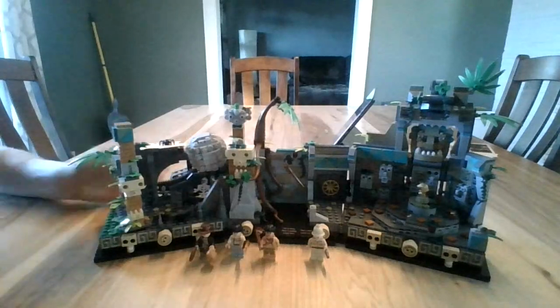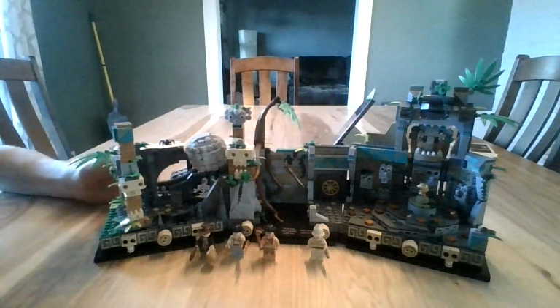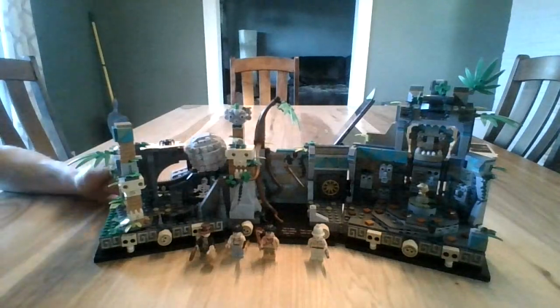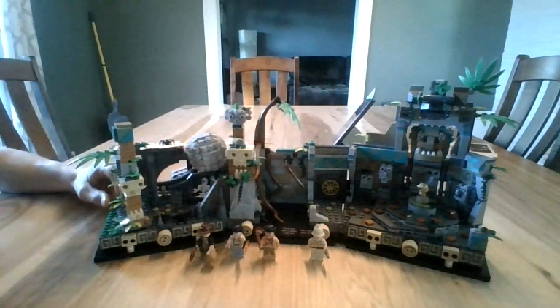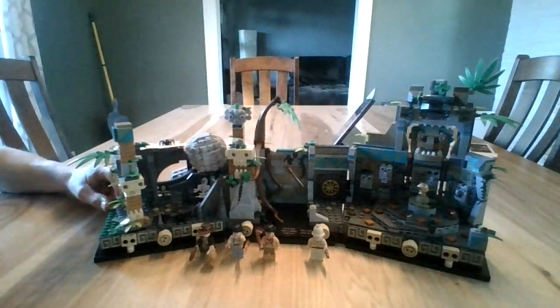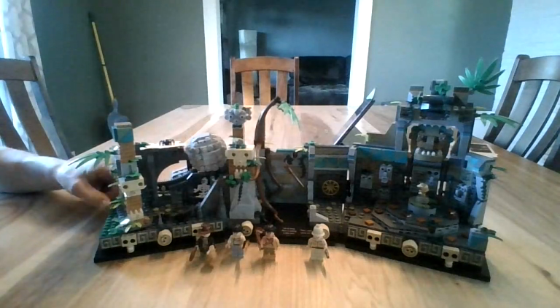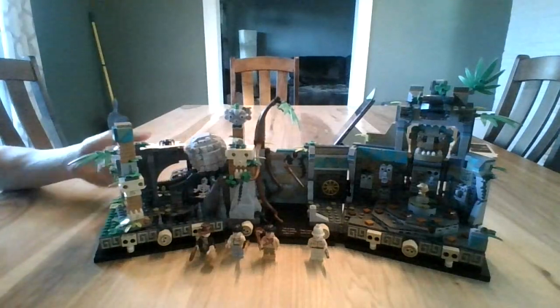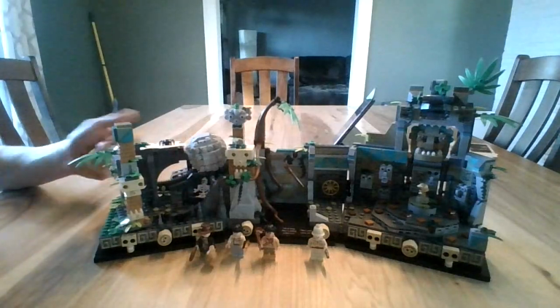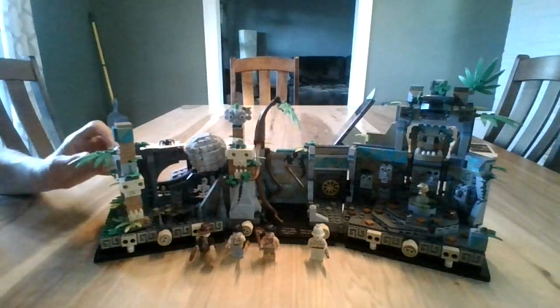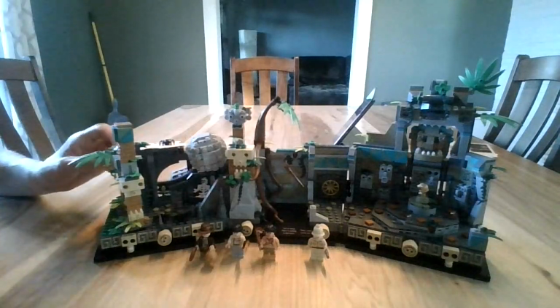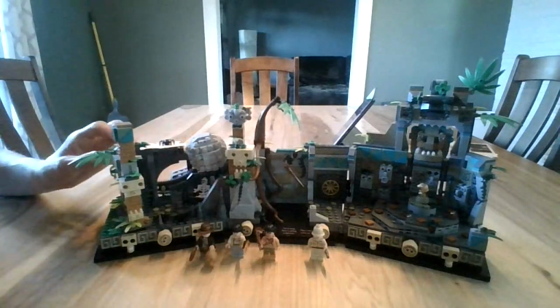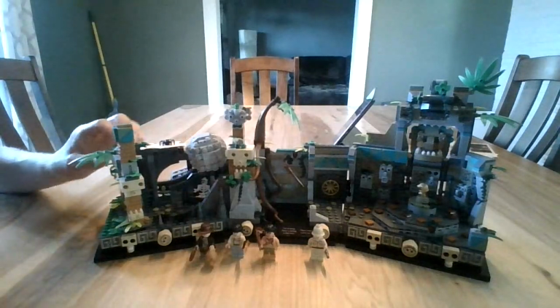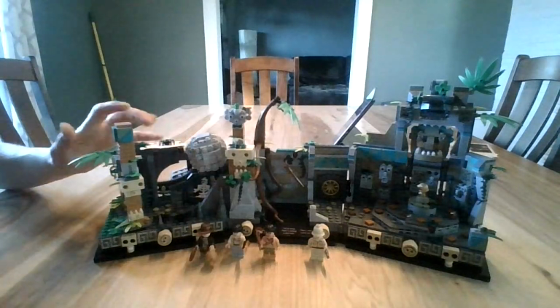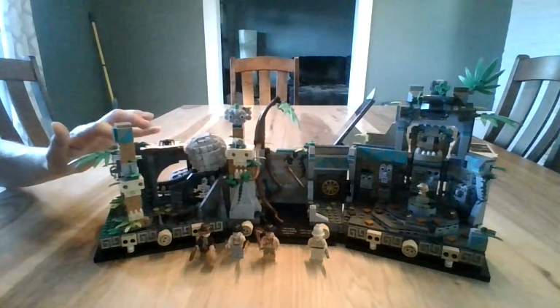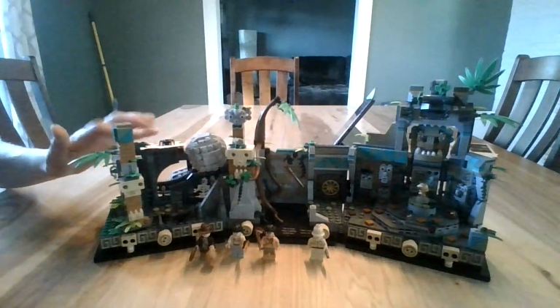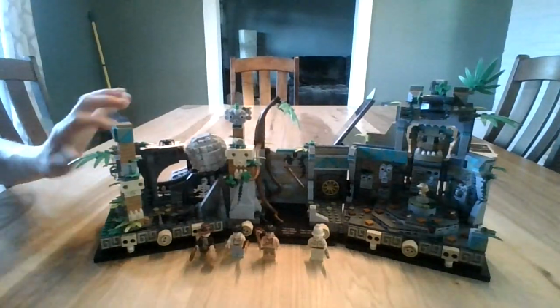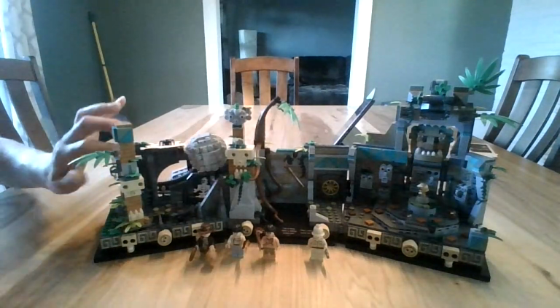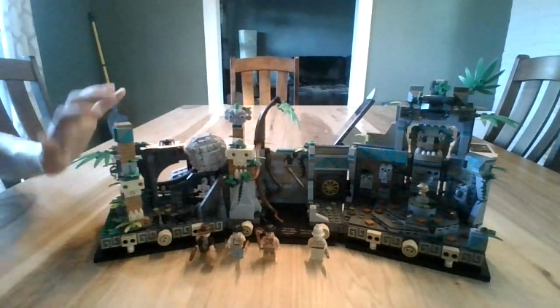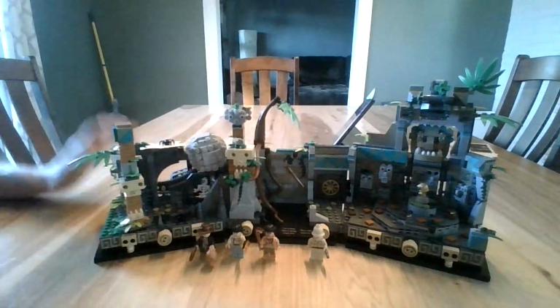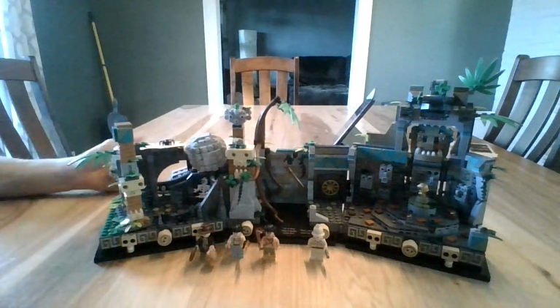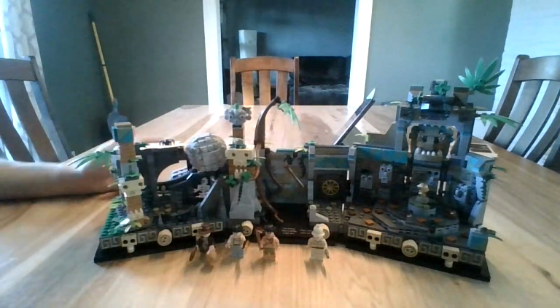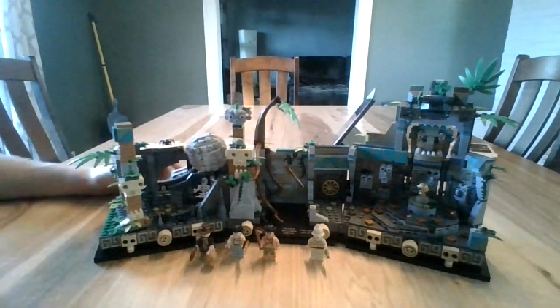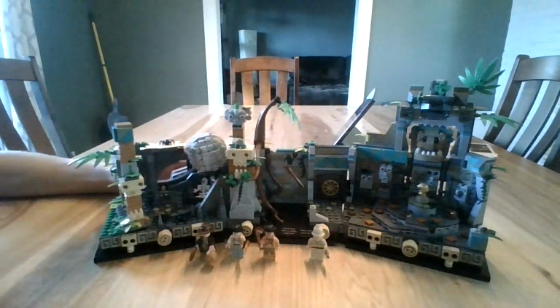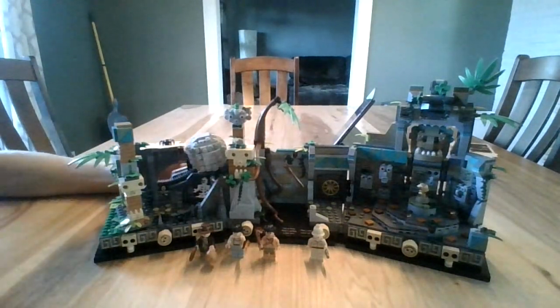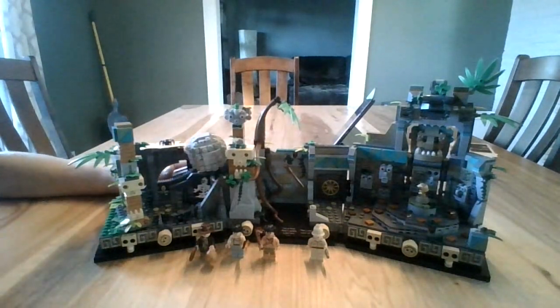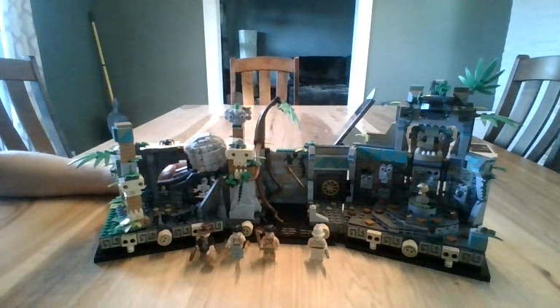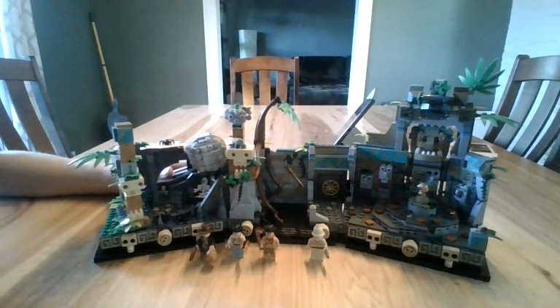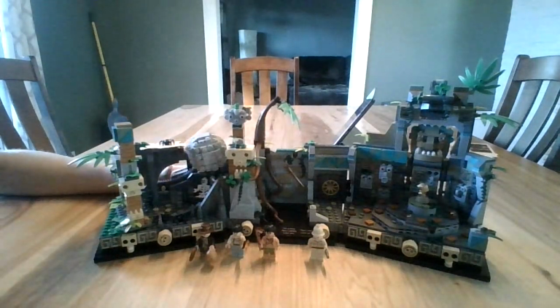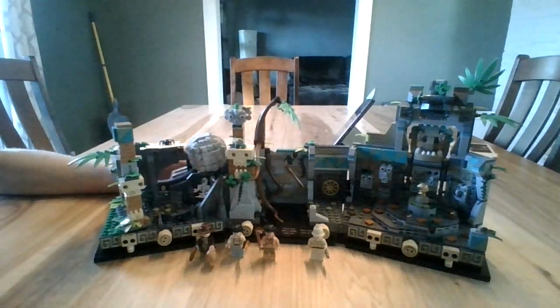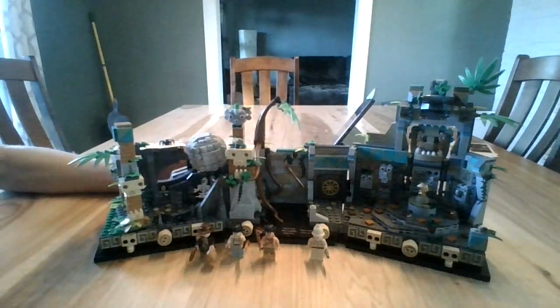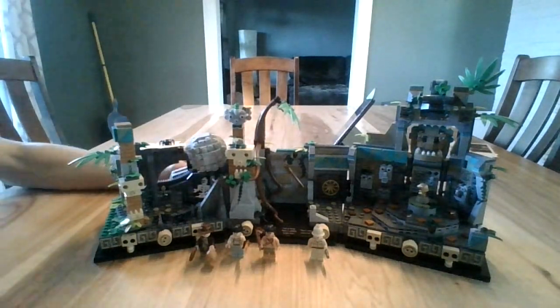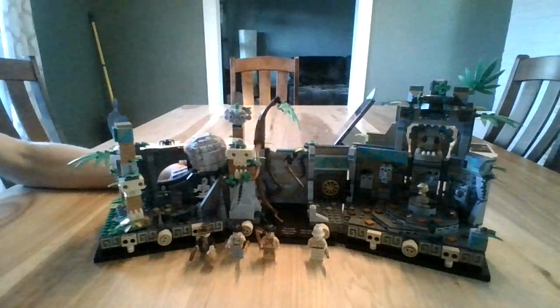I'm really excited that I finally got this set, and I'm excited to get into it and share my thoughts about it.